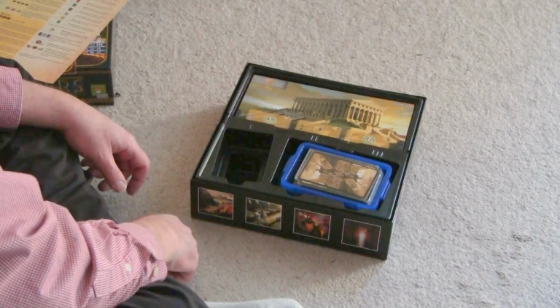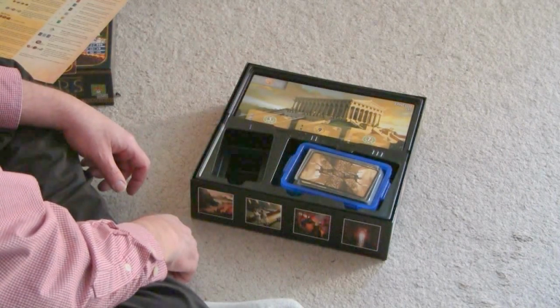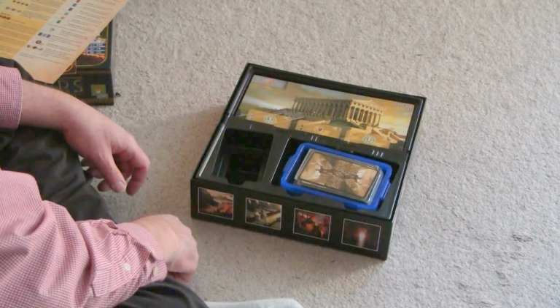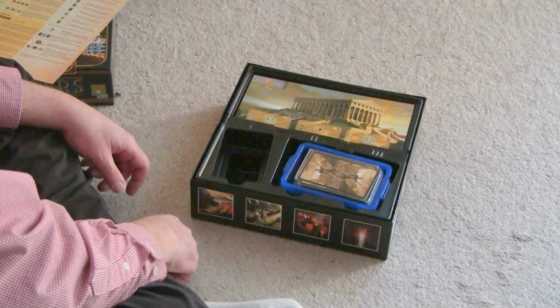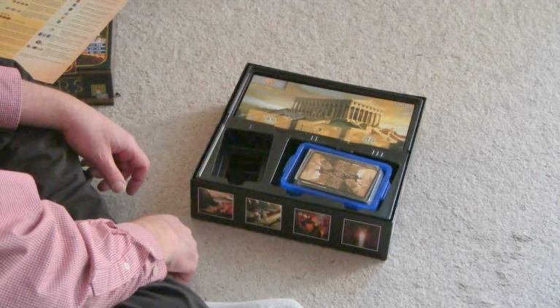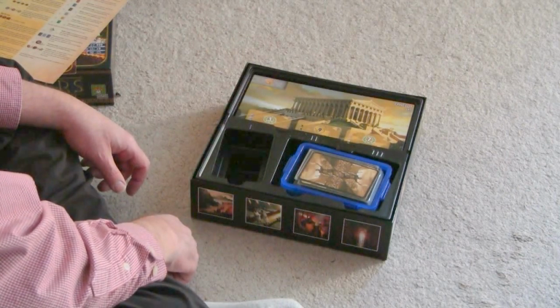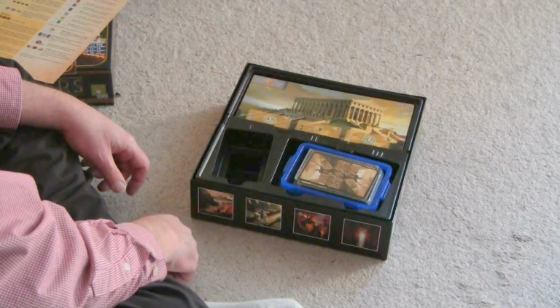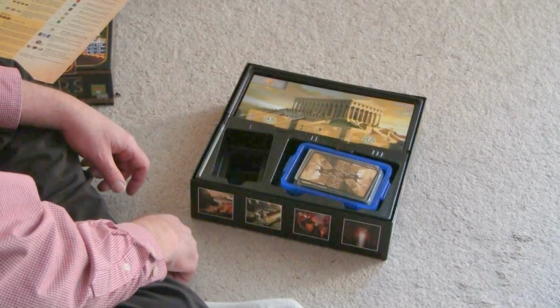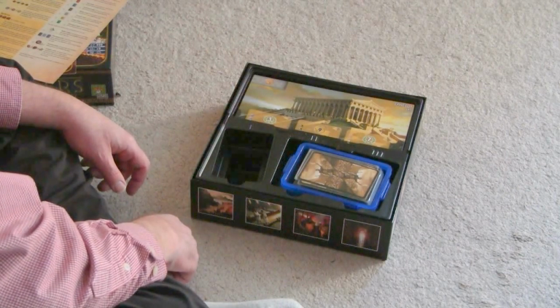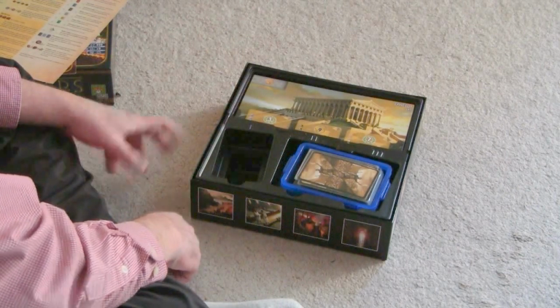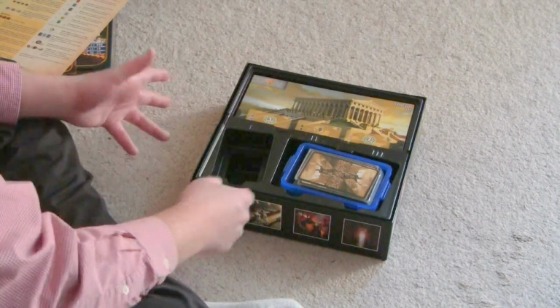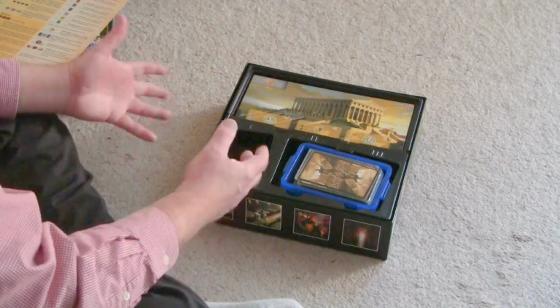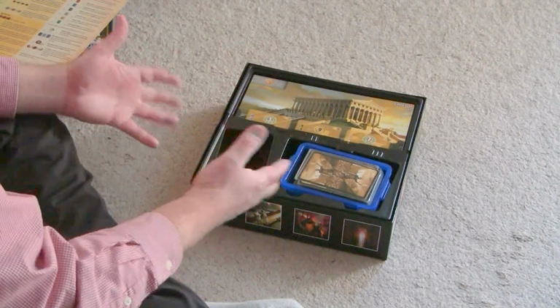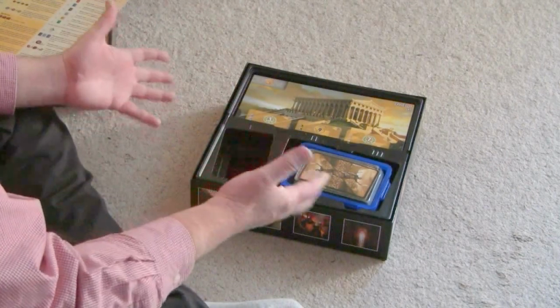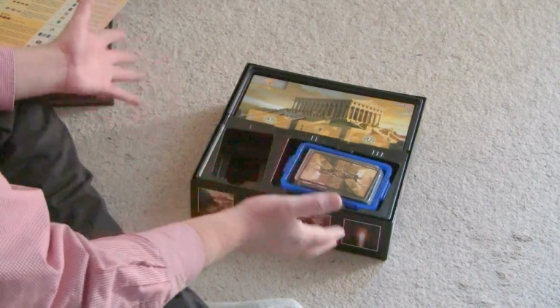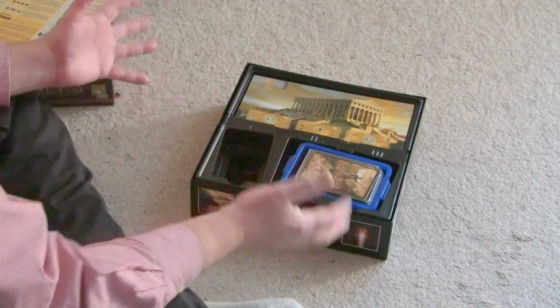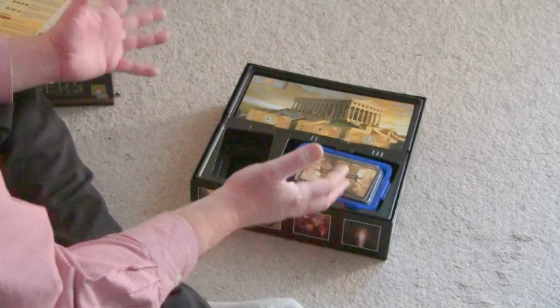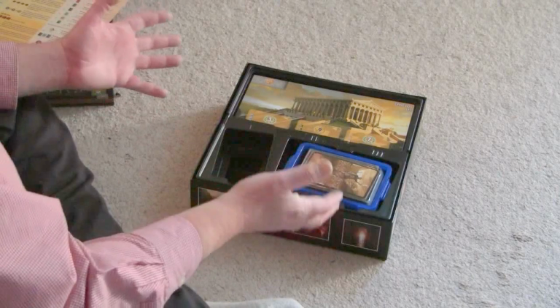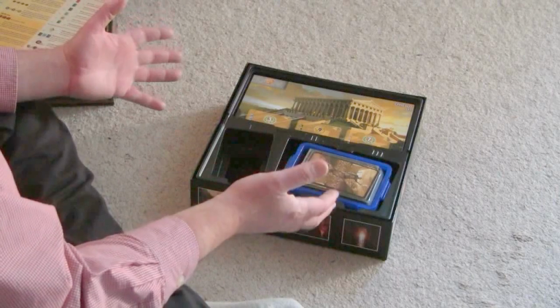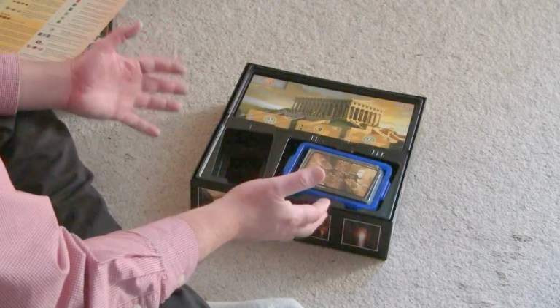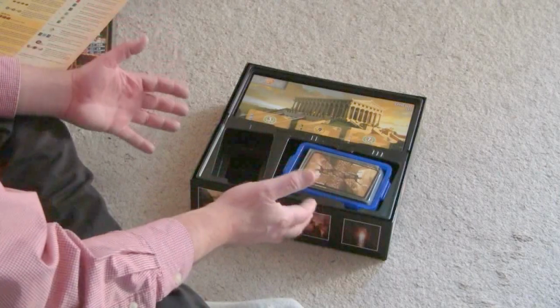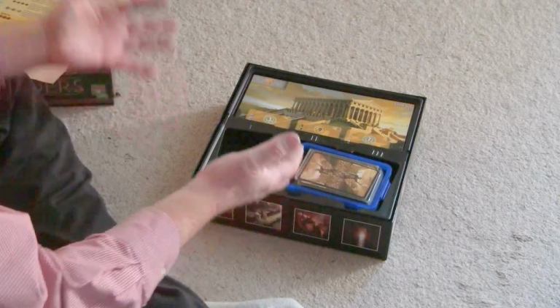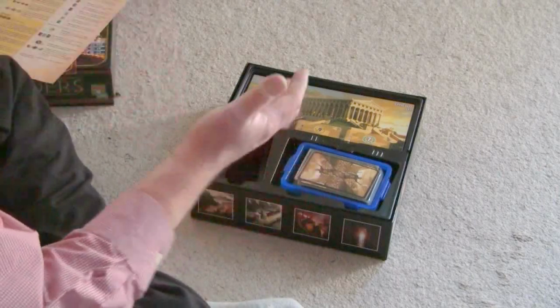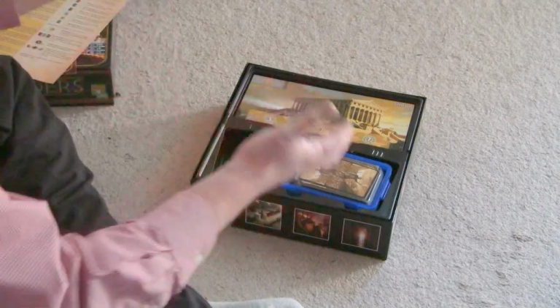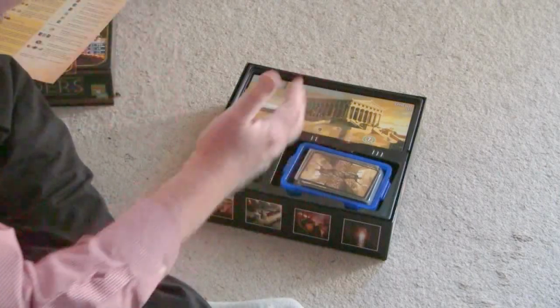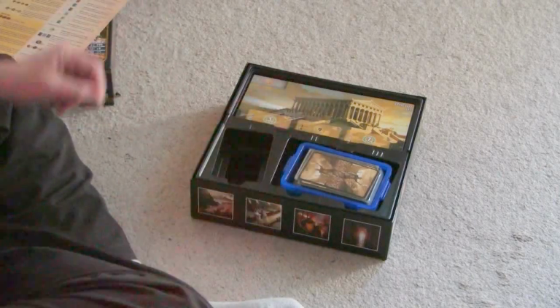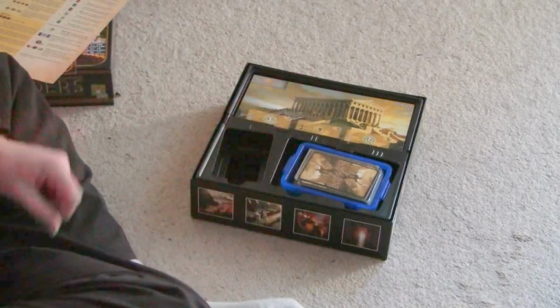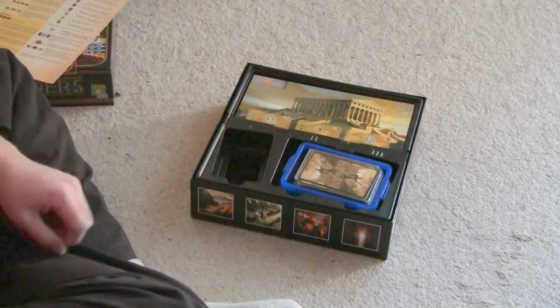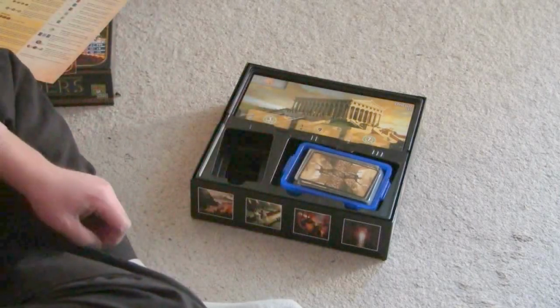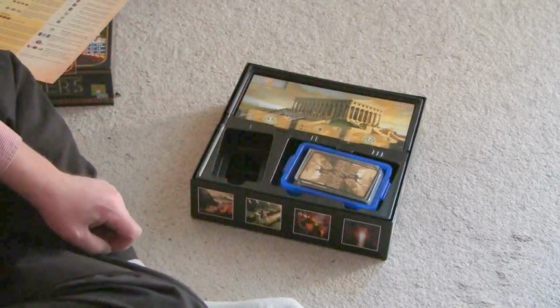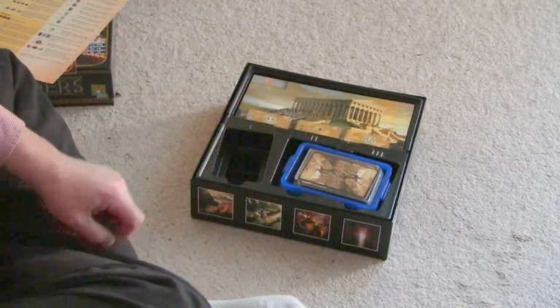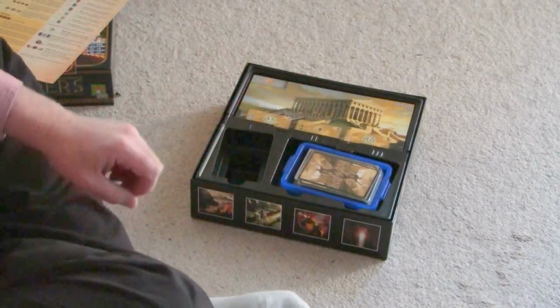I wish these game makers would make the slots large enough and just assume that you're going to put sleeves on the cards.